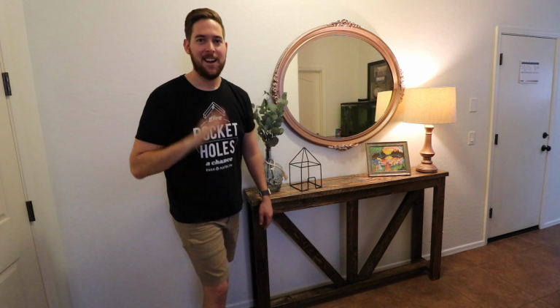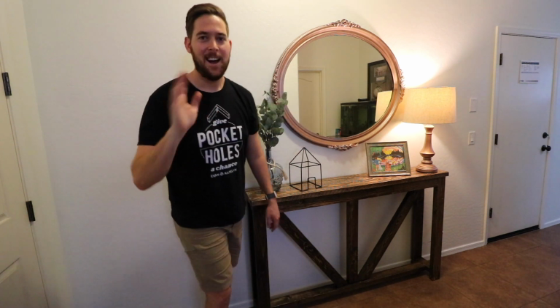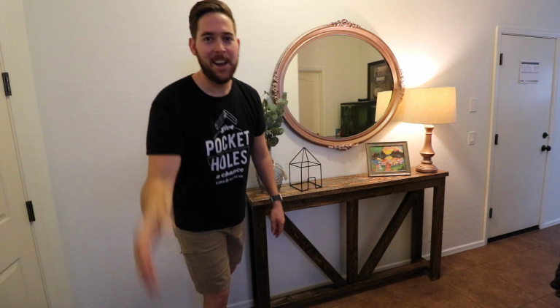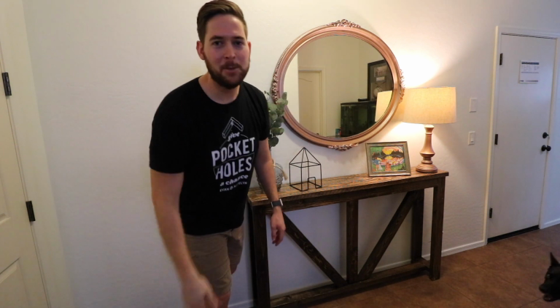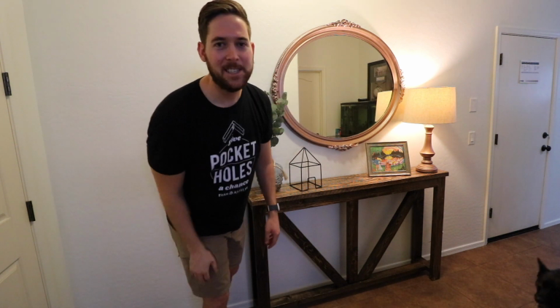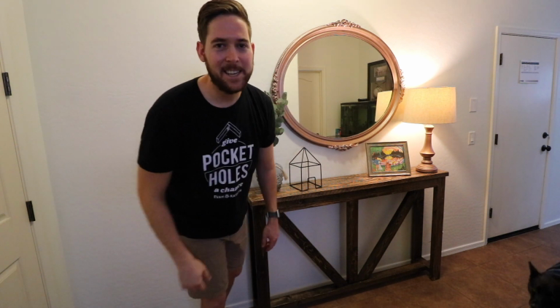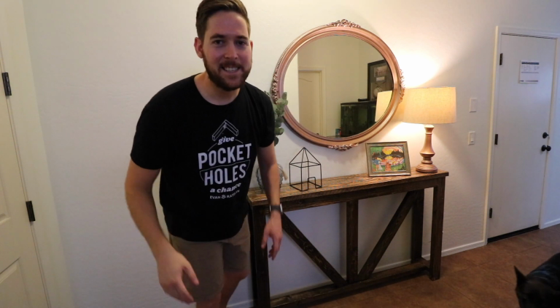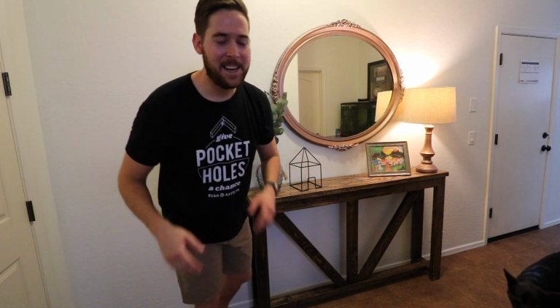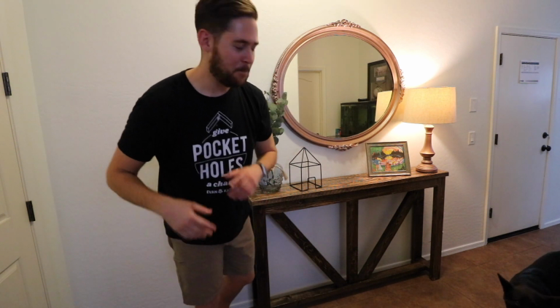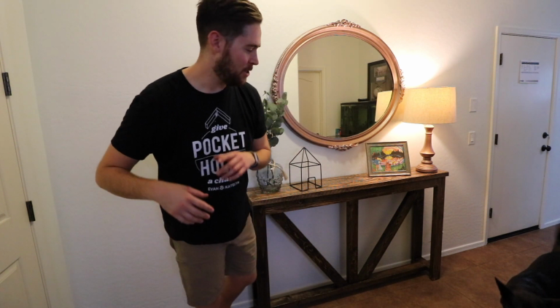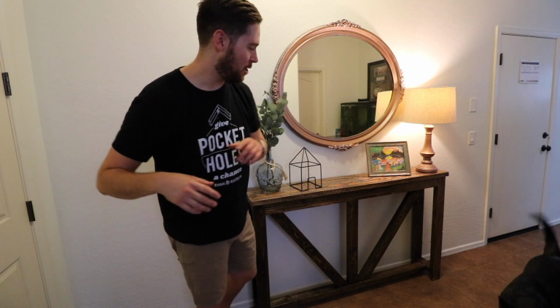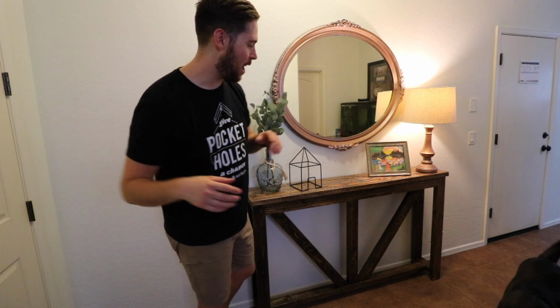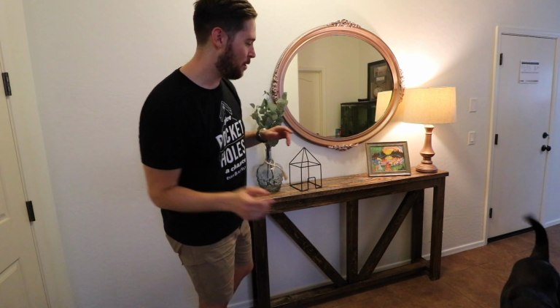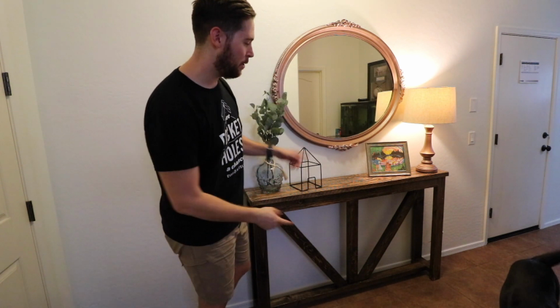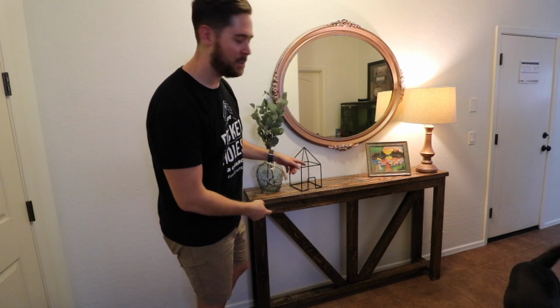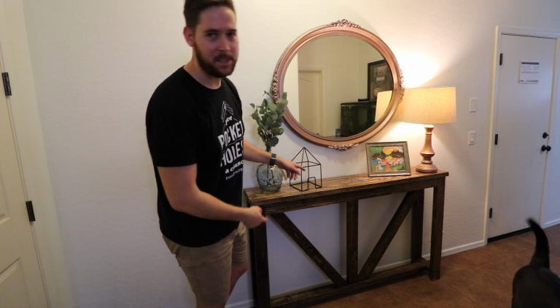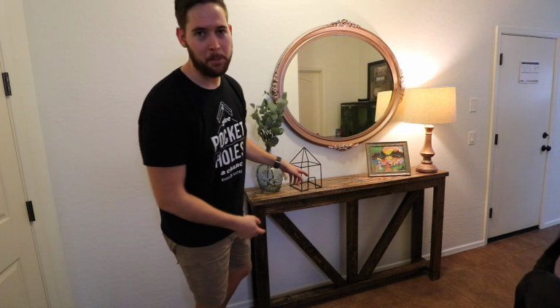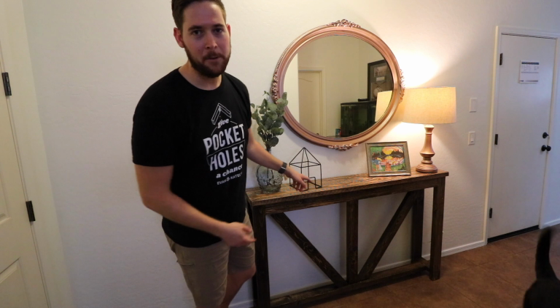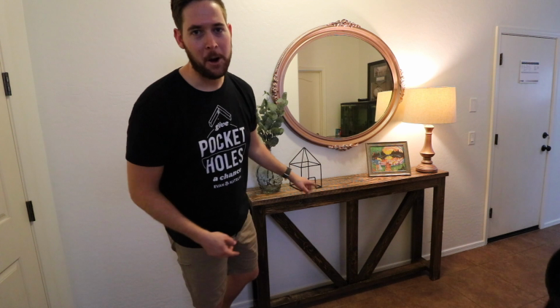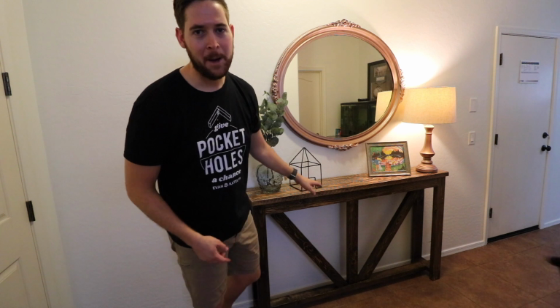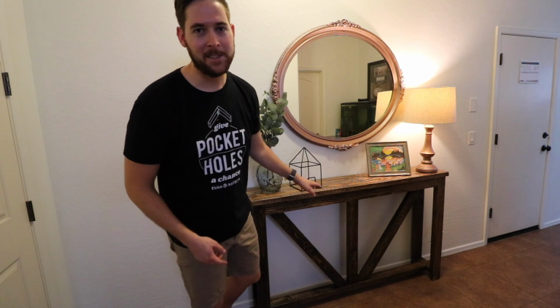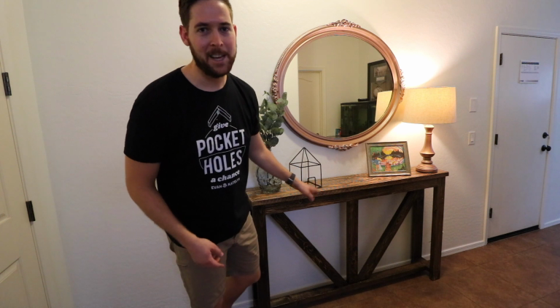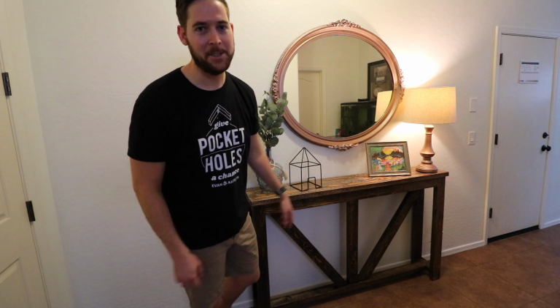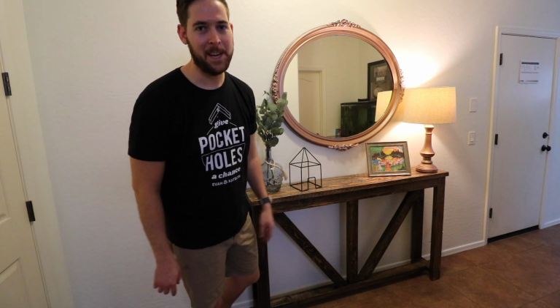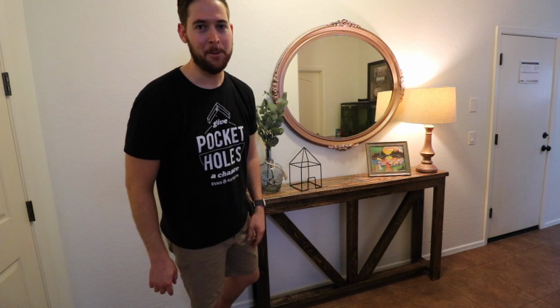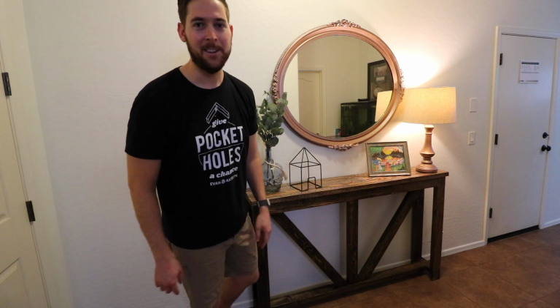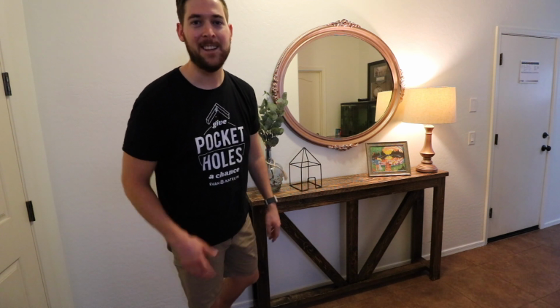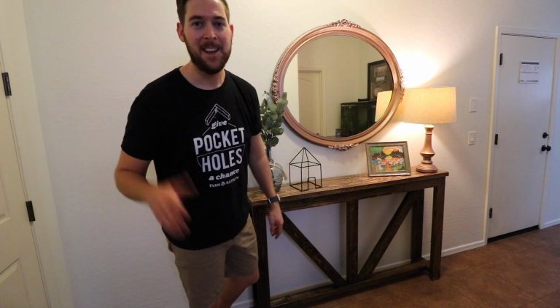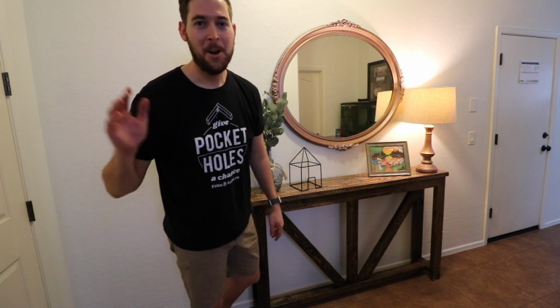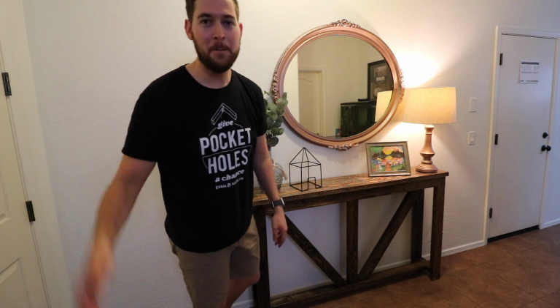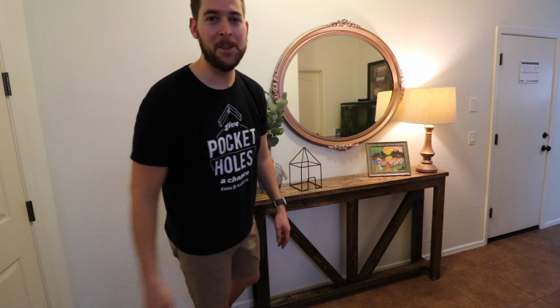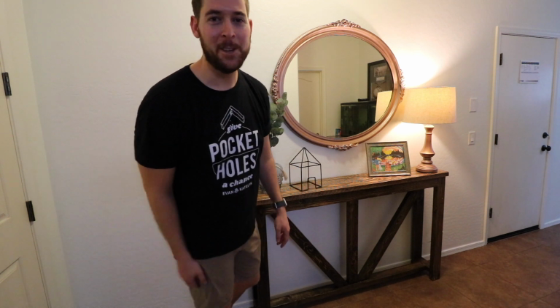Hi, I'm Justin and today I'm going to show you how to build this simple farmhouse entry table. Hope you enjoy.